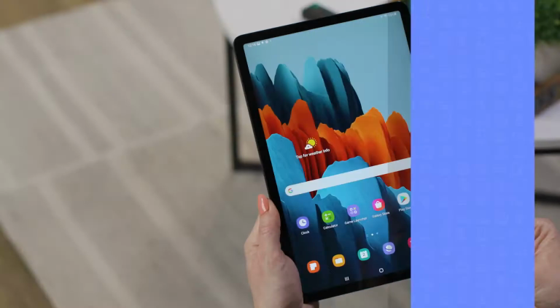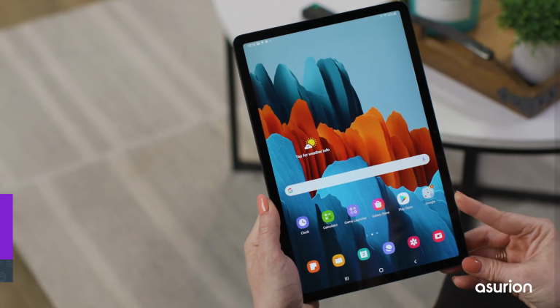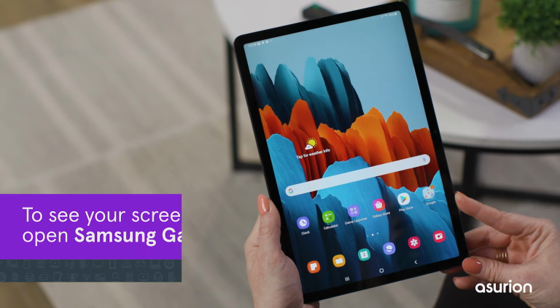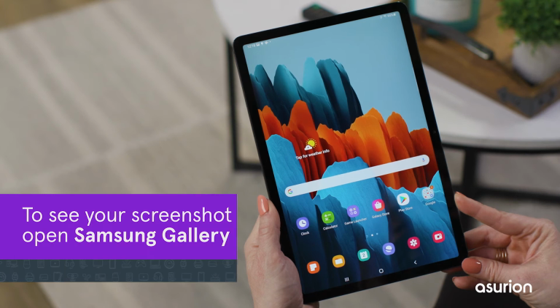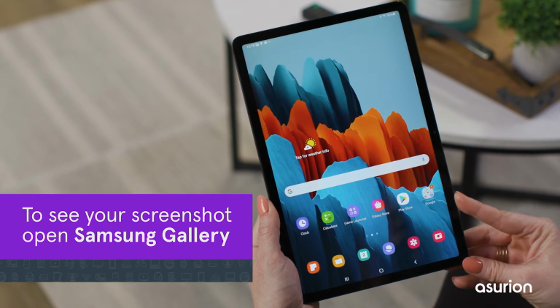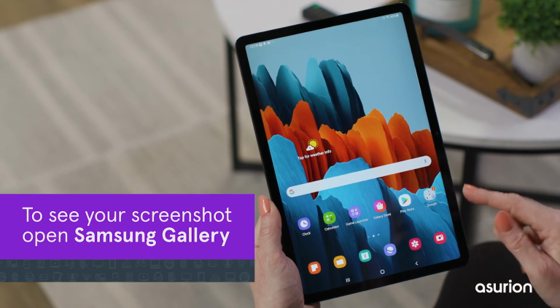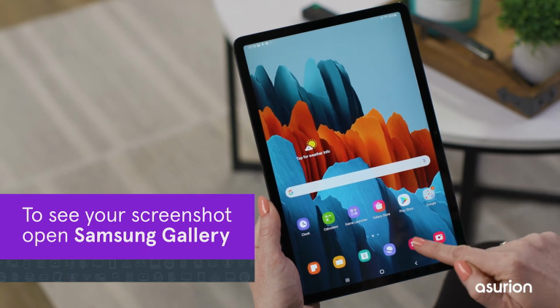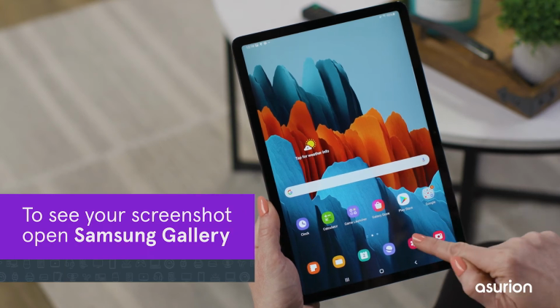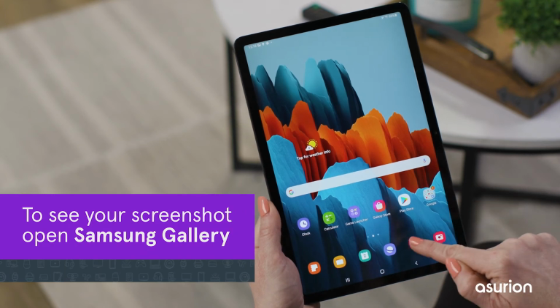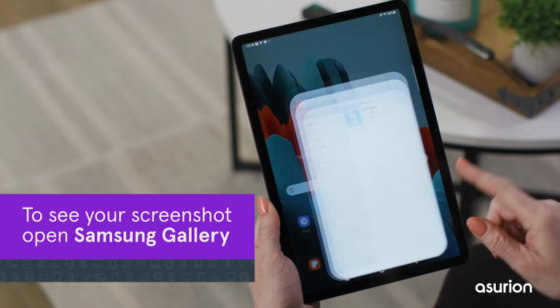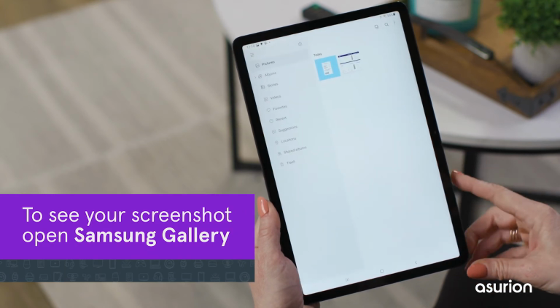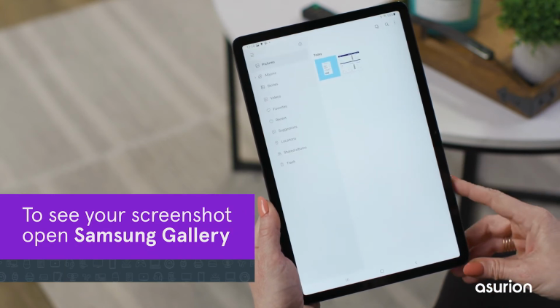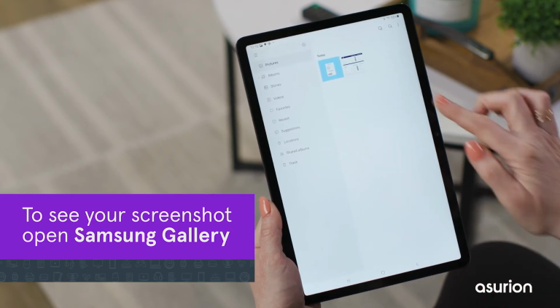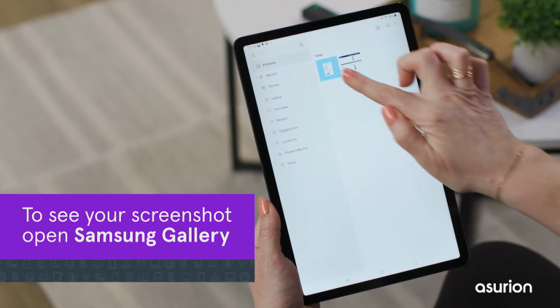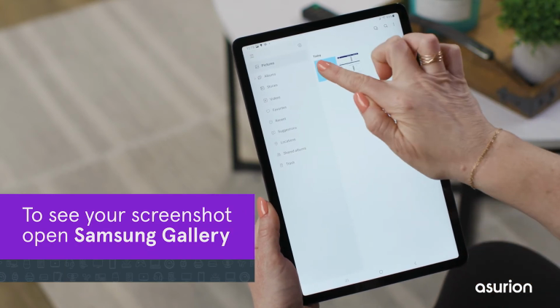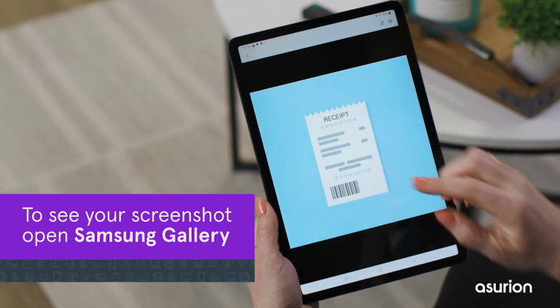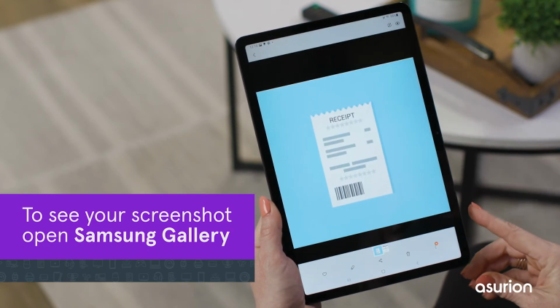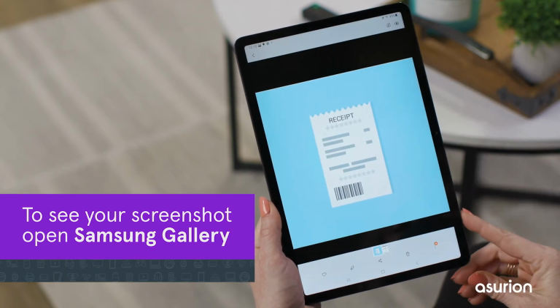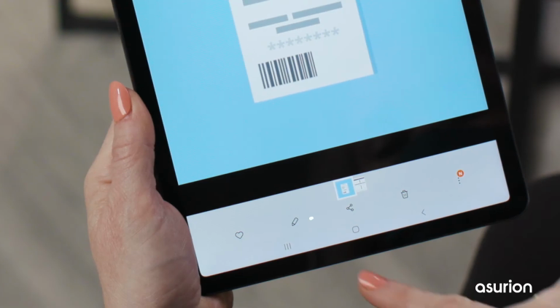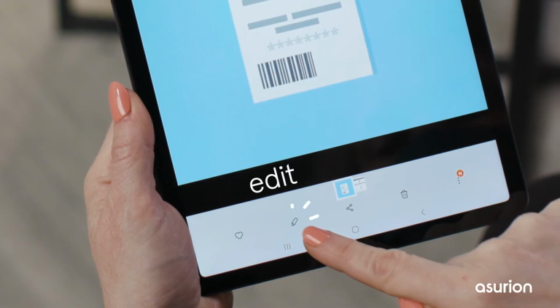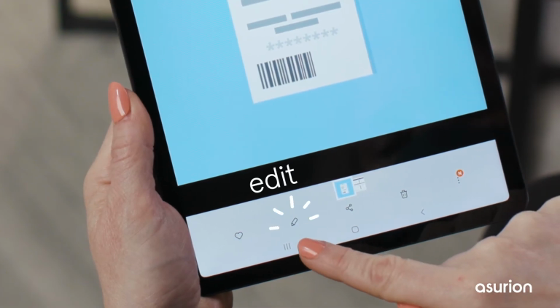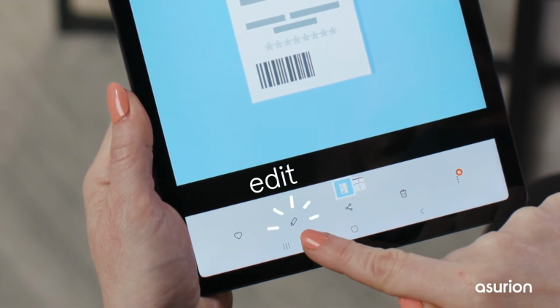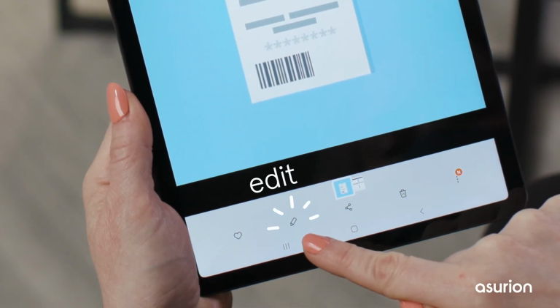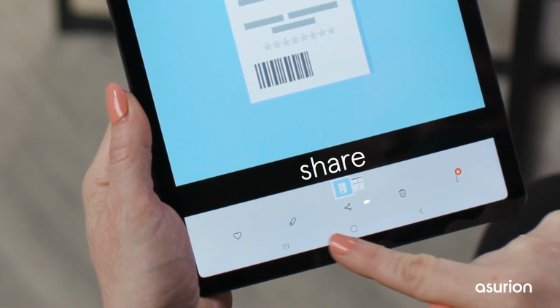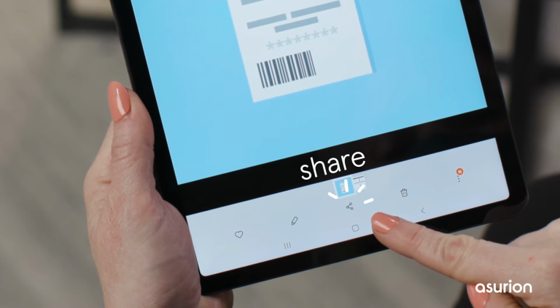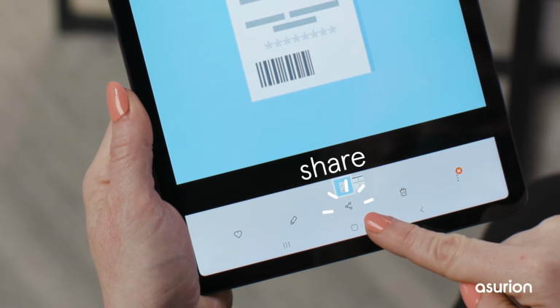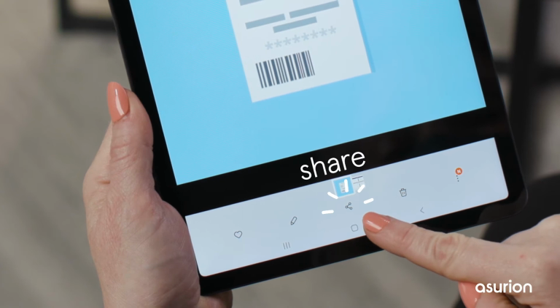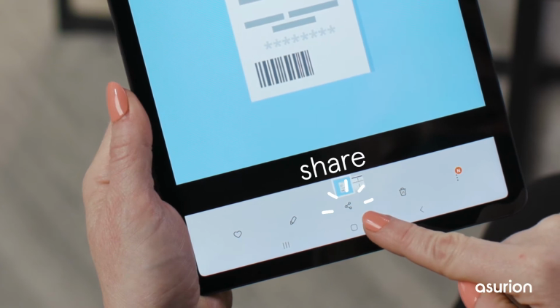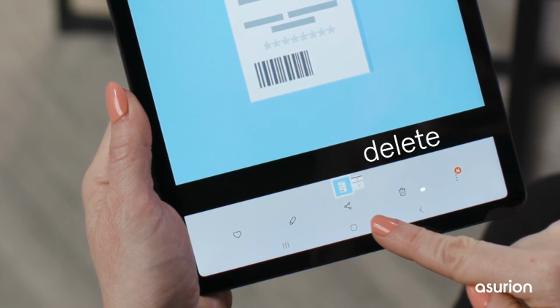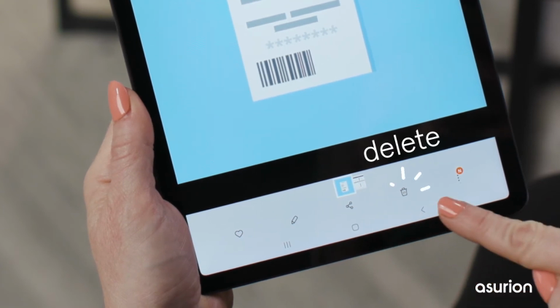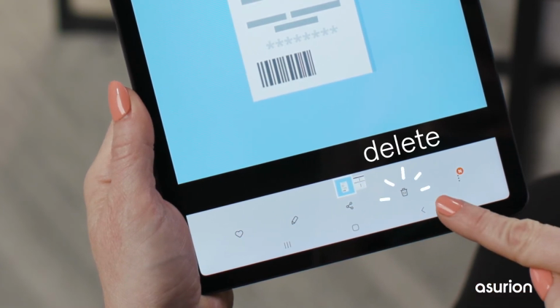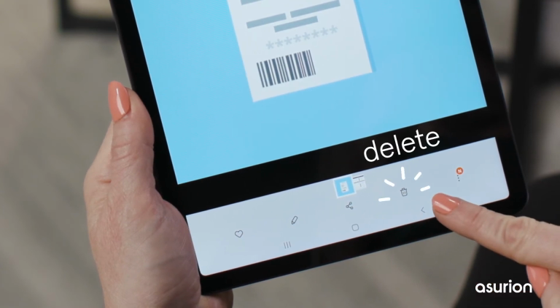To see your screenshot, open the Gallery app. You can edit, share, or delete images from here.